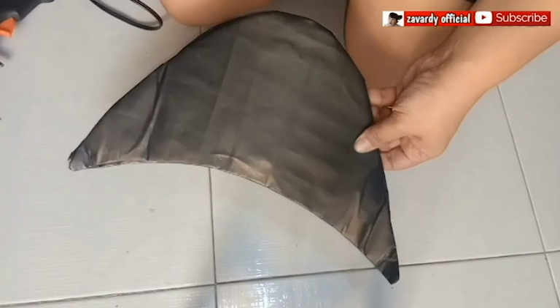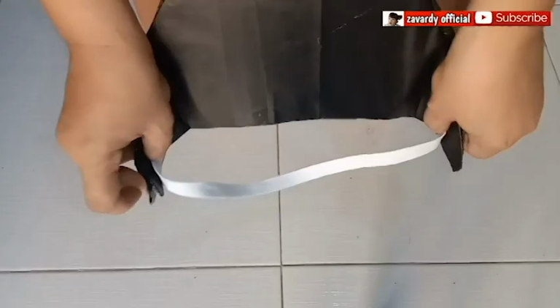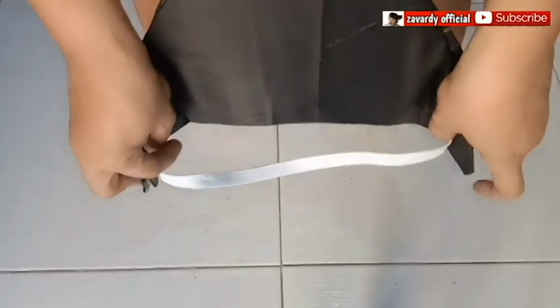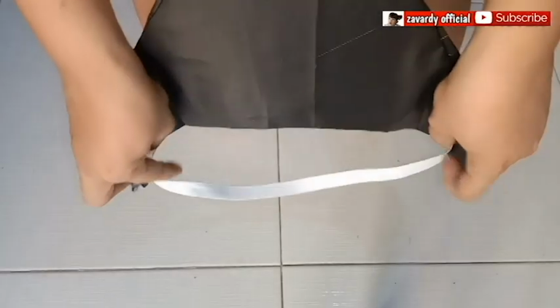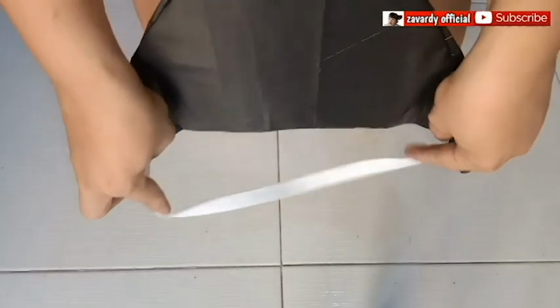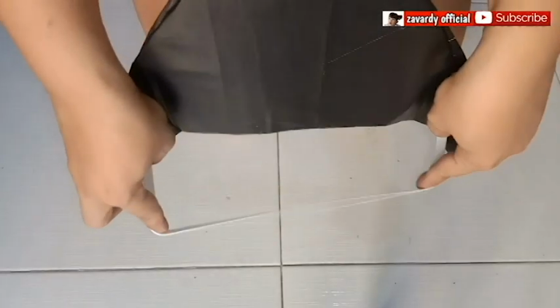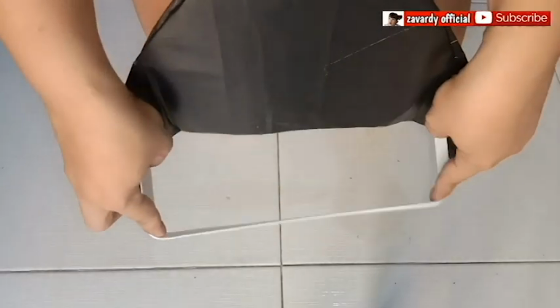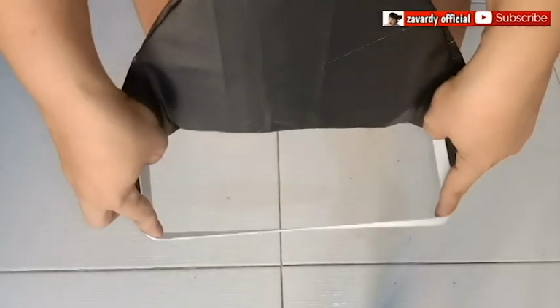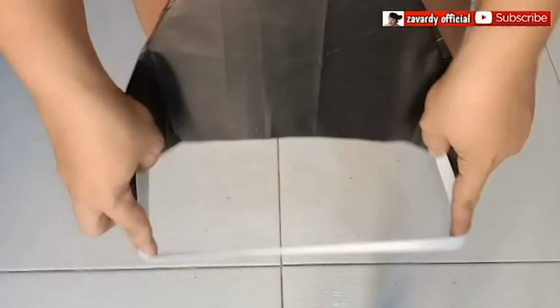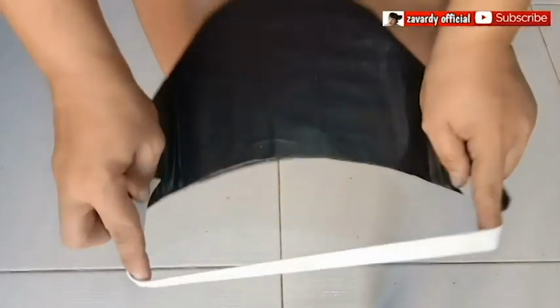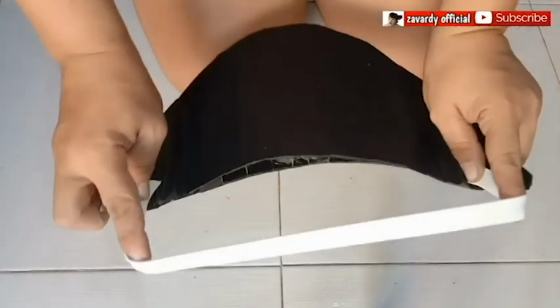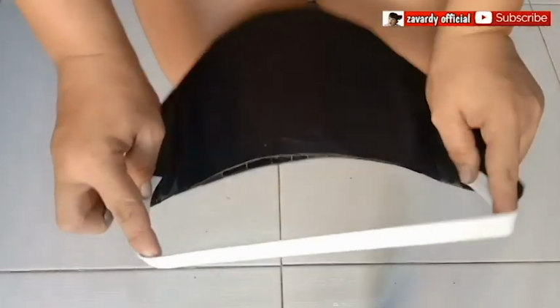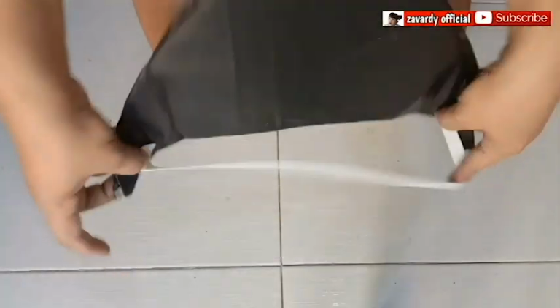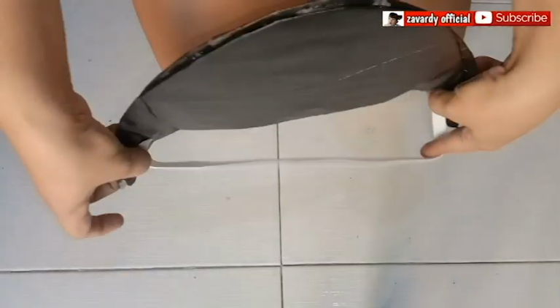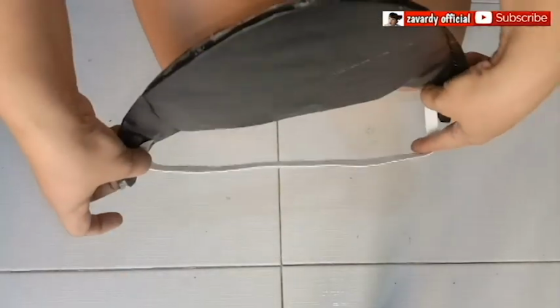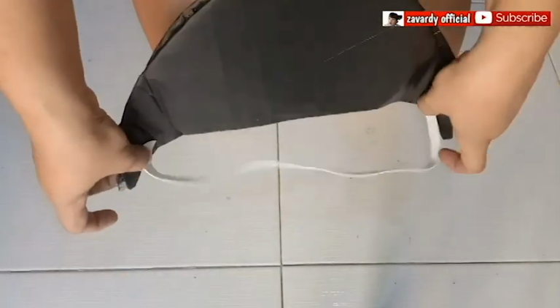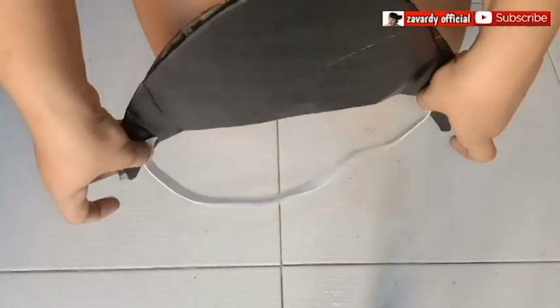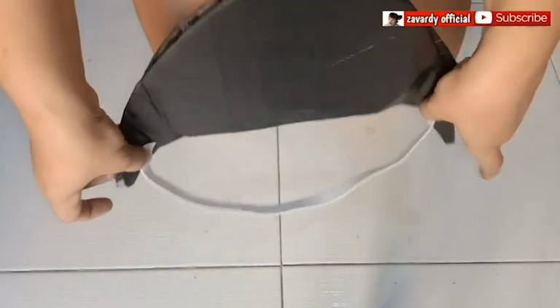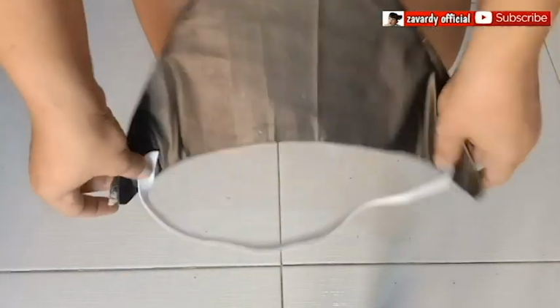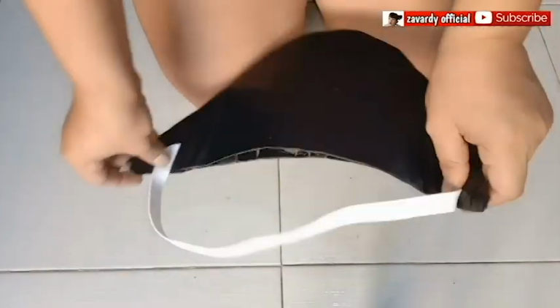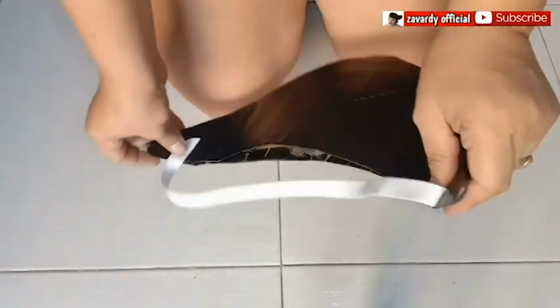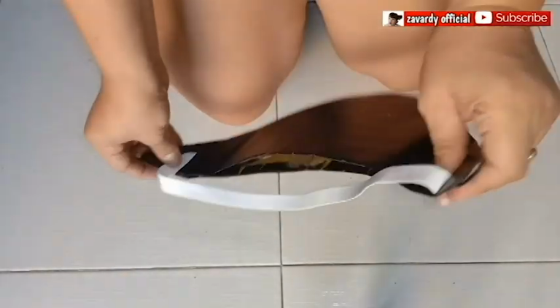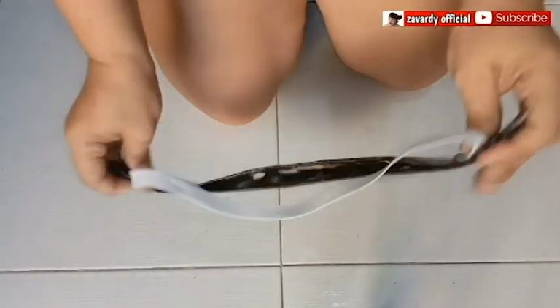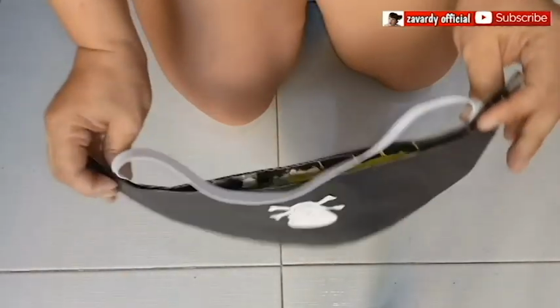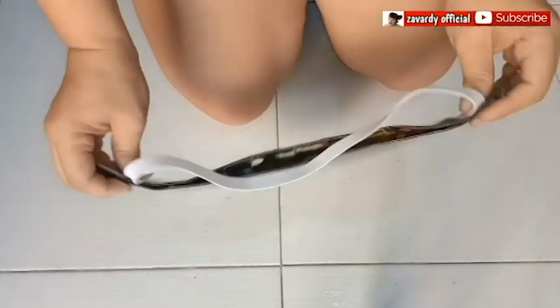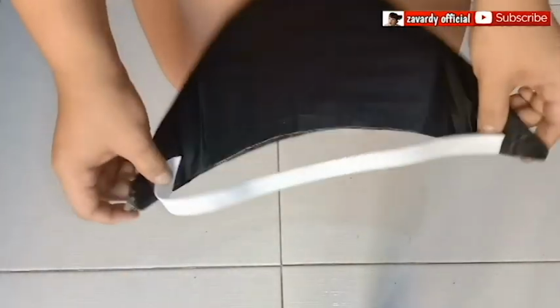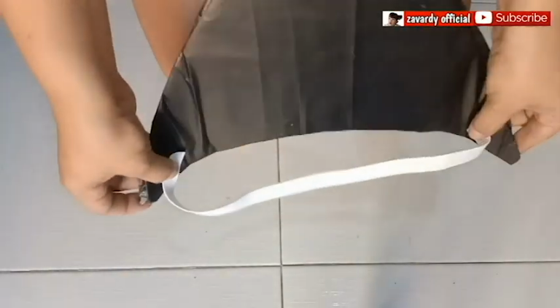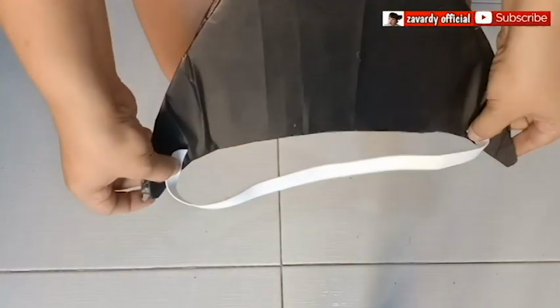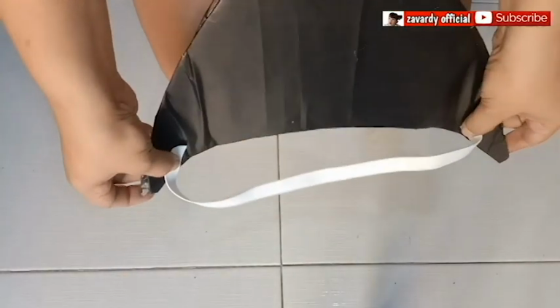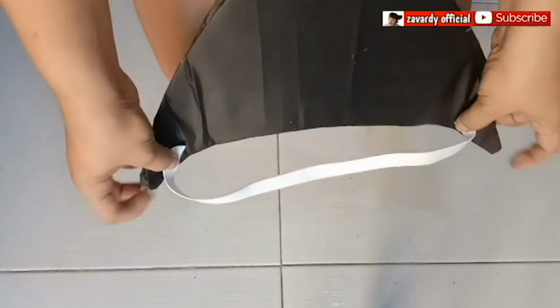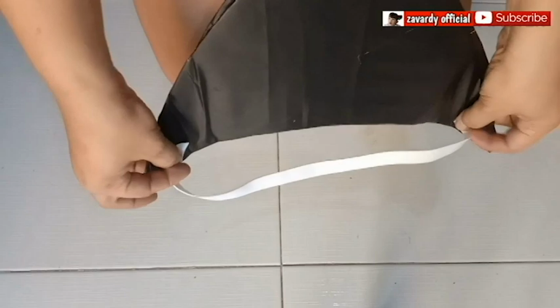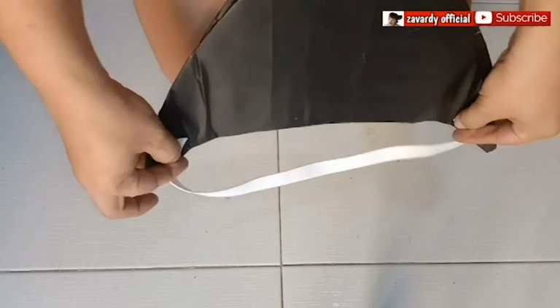And place an elastic band. But before that, measure first the head size.